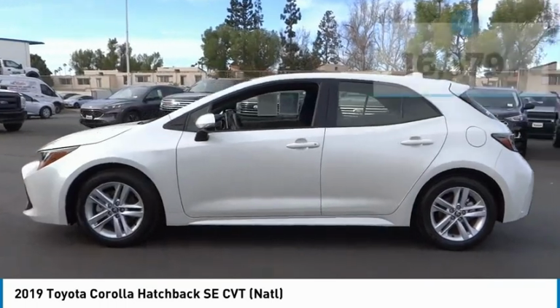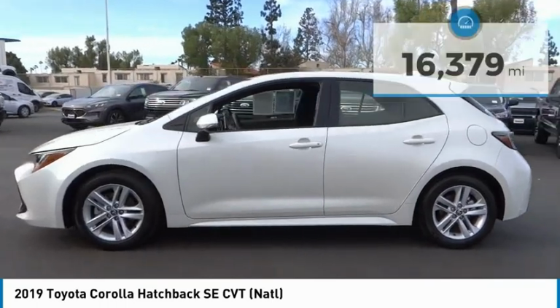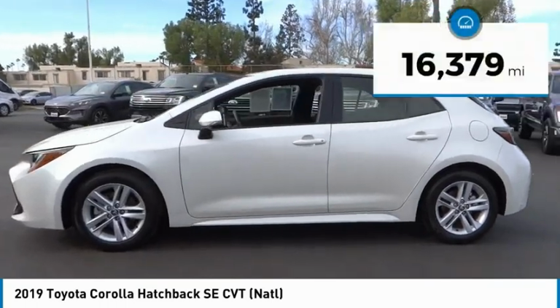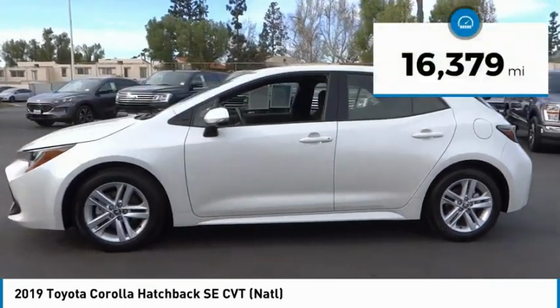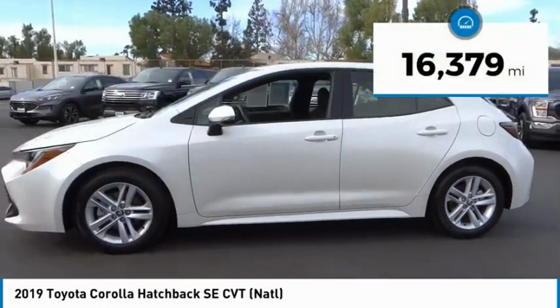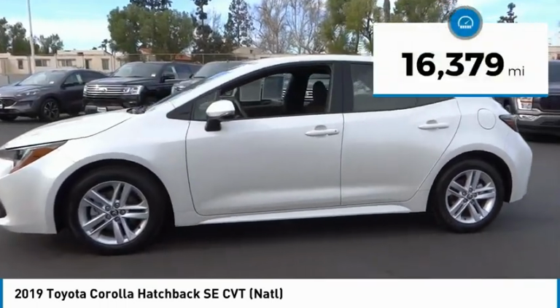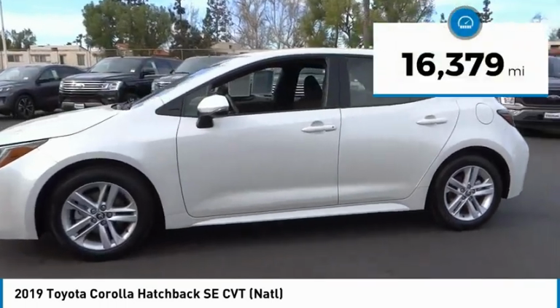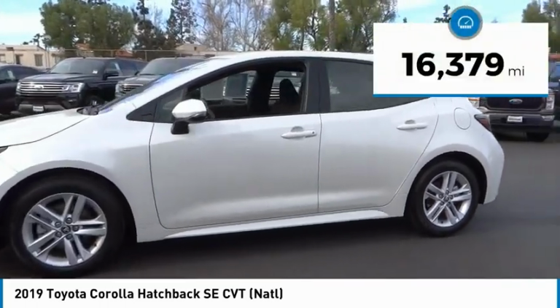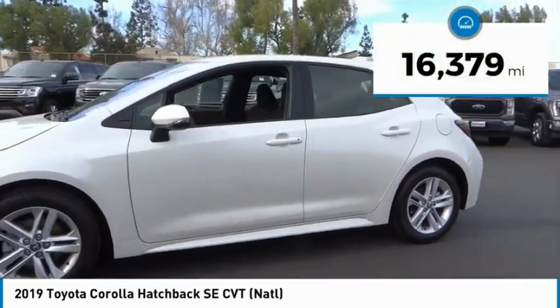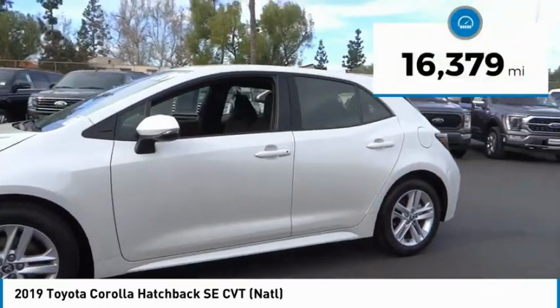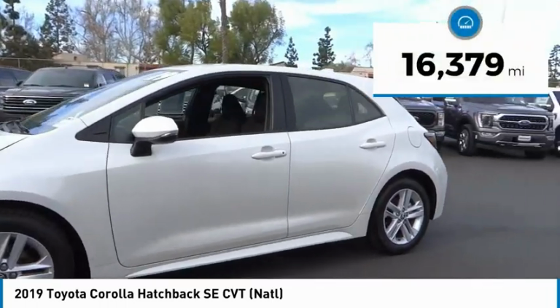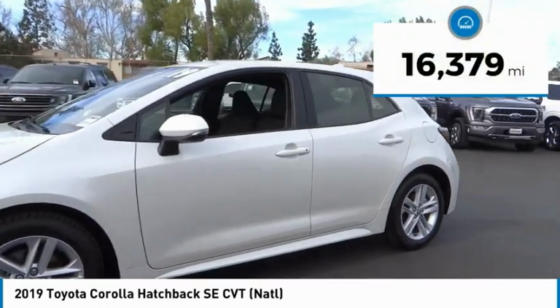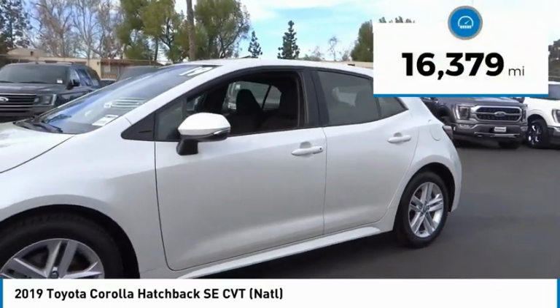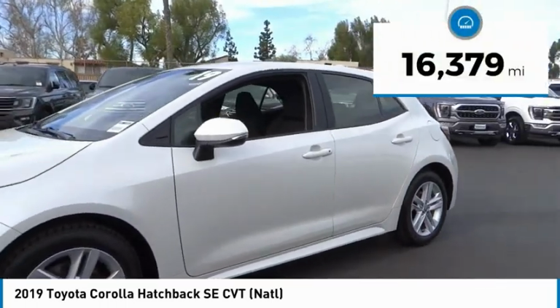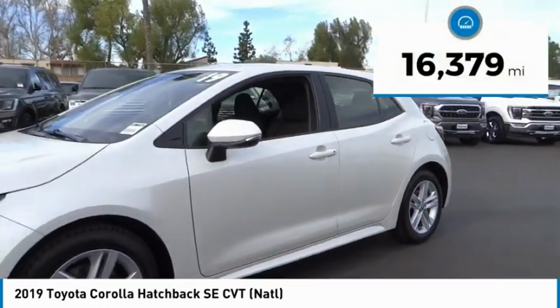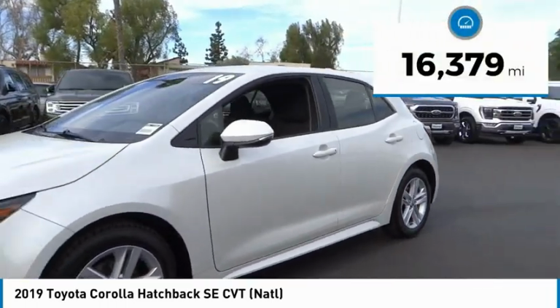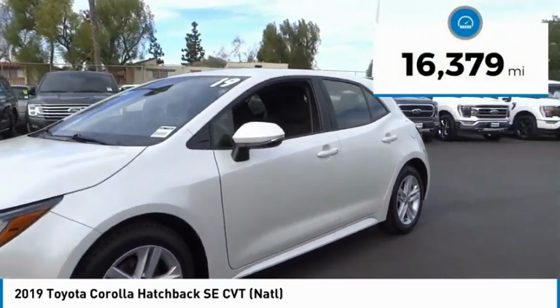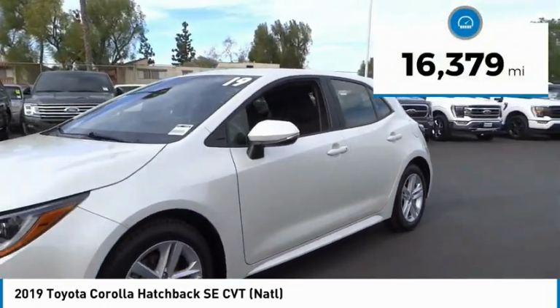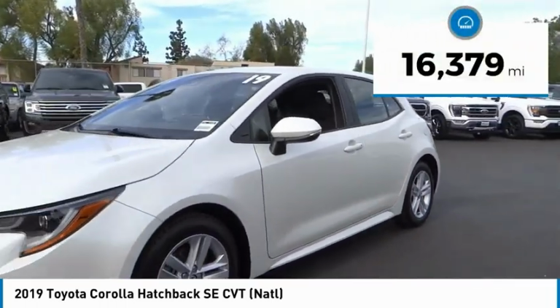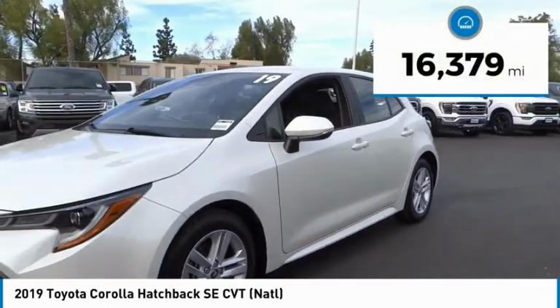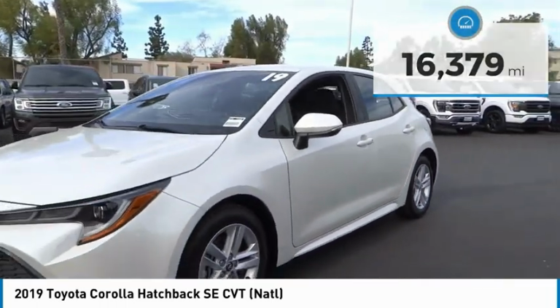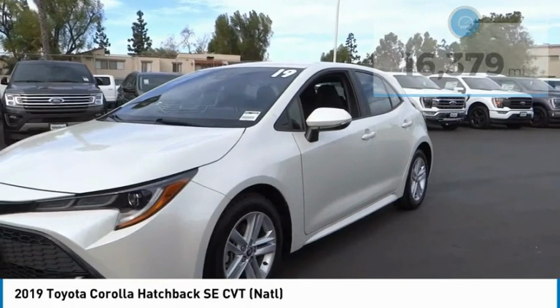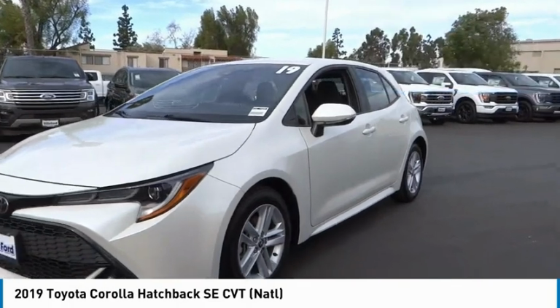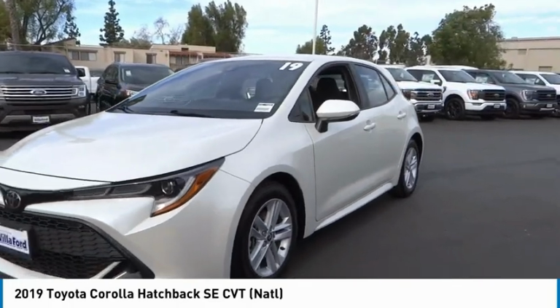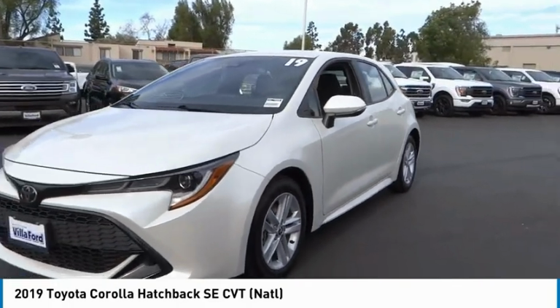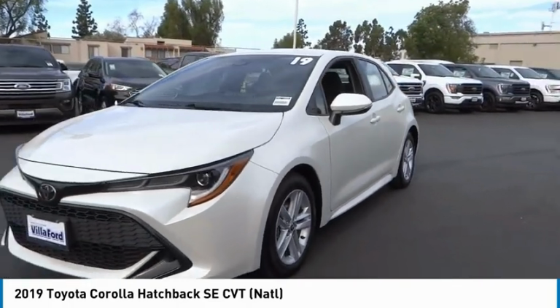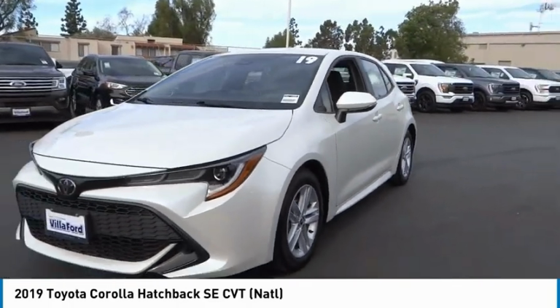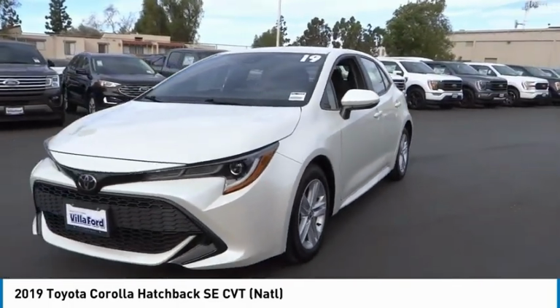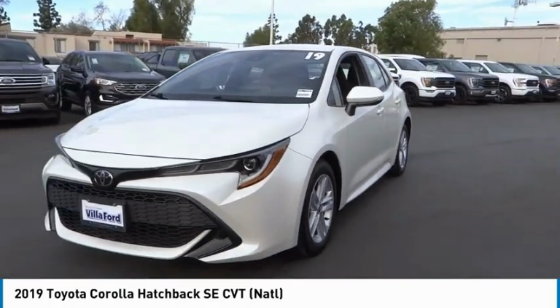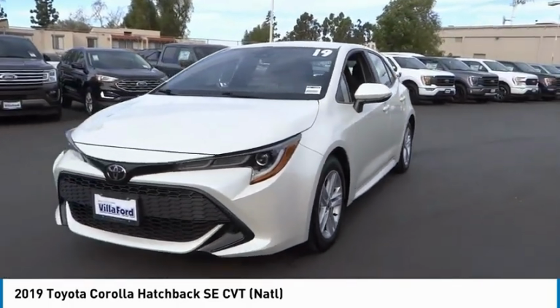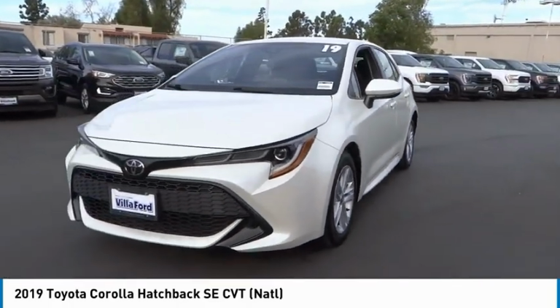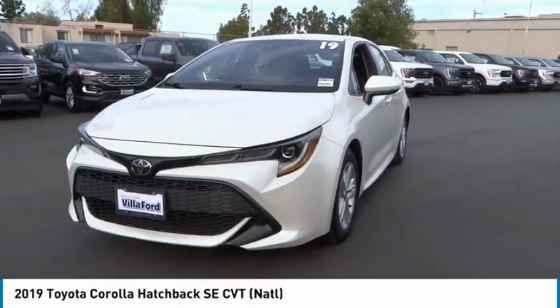This vehicle has less than 20,000 miles. This beauty will make even your house keys jealous. Drive it today.